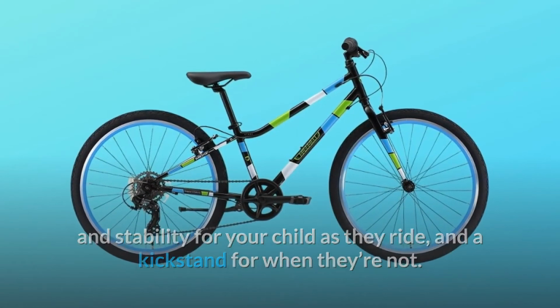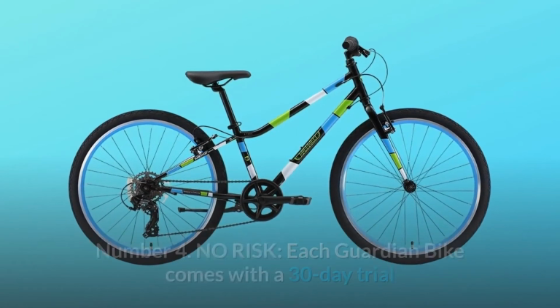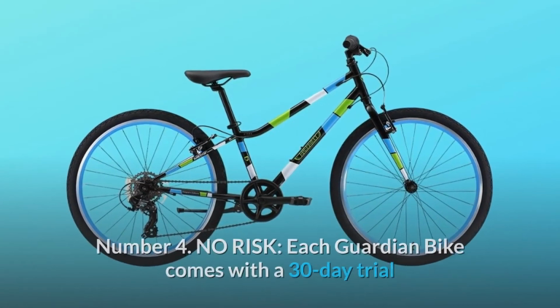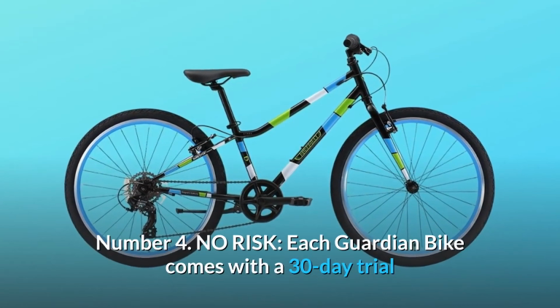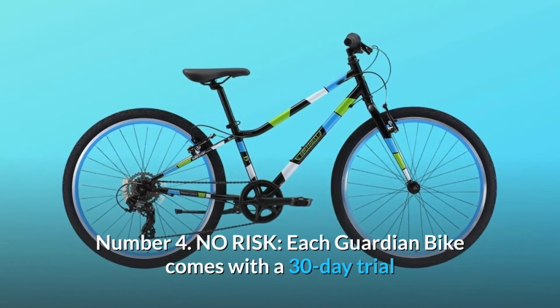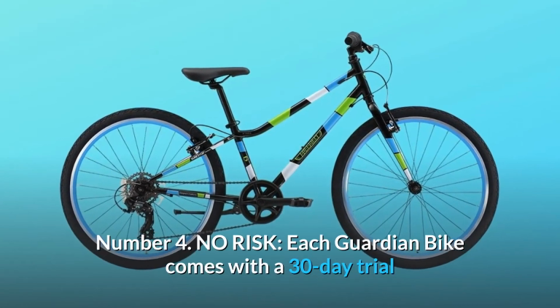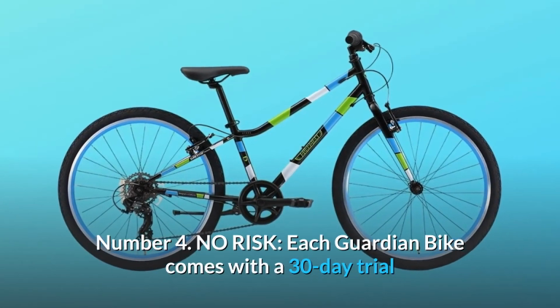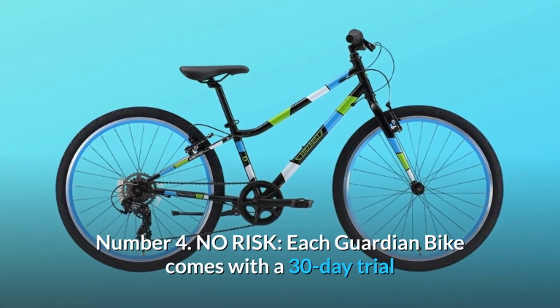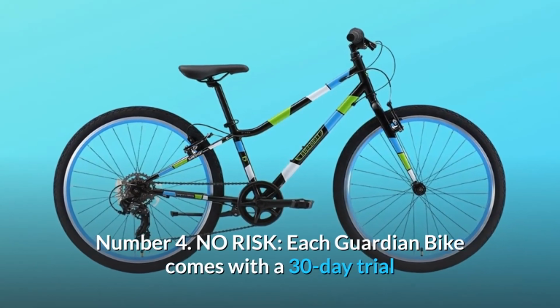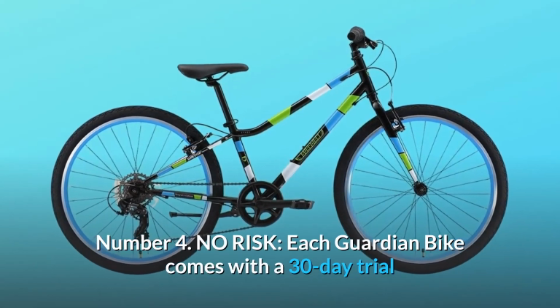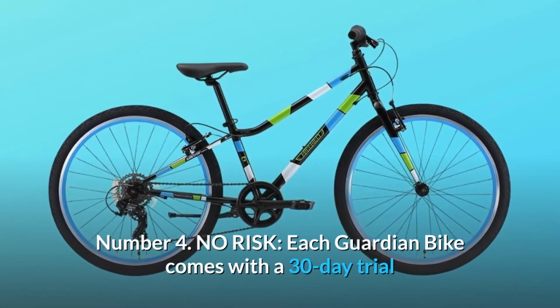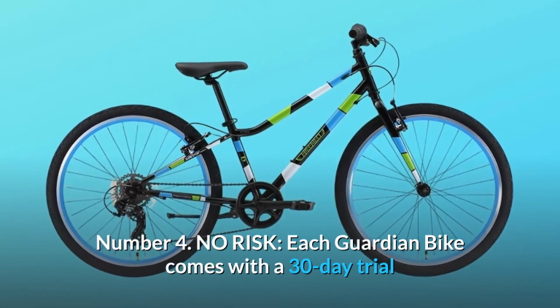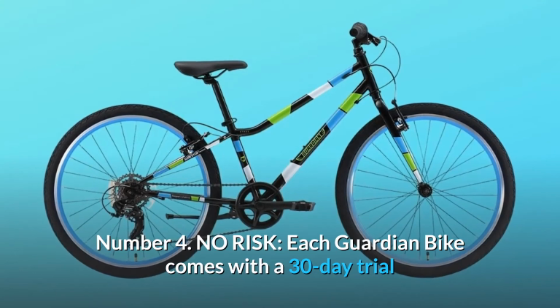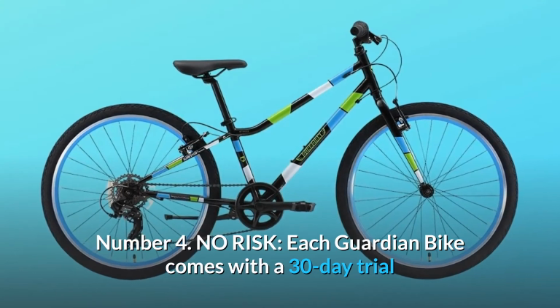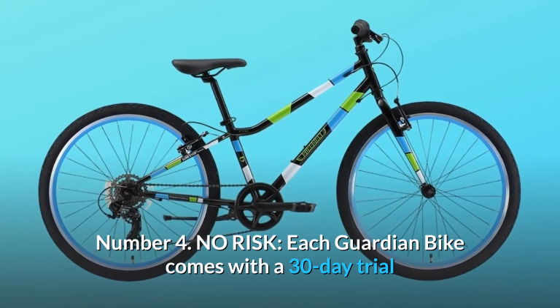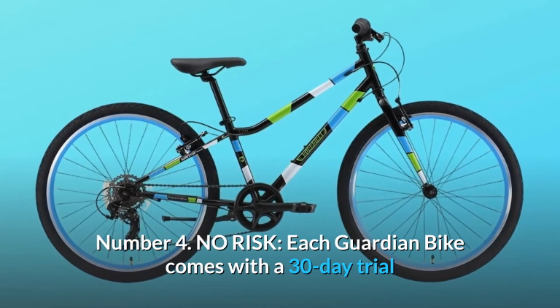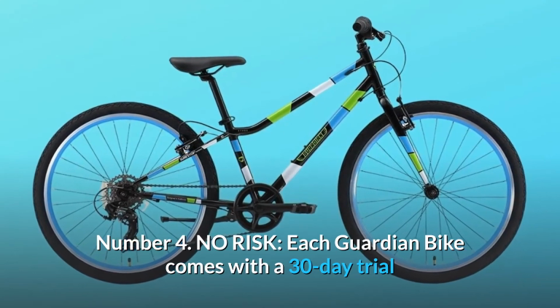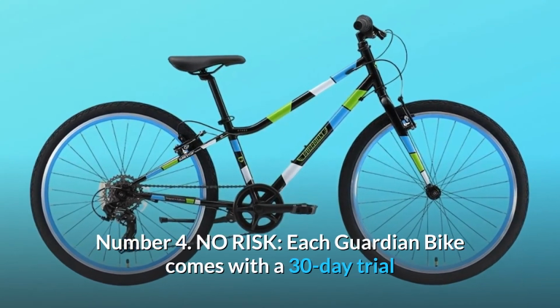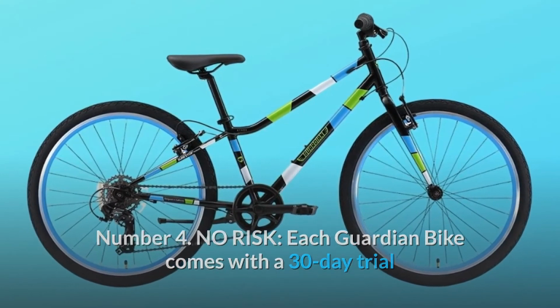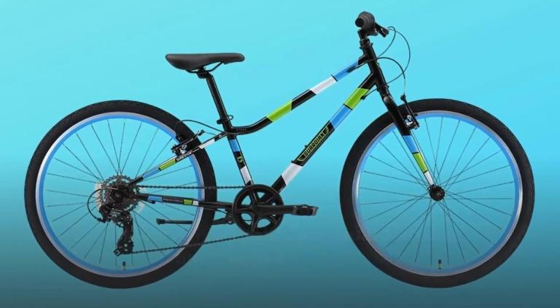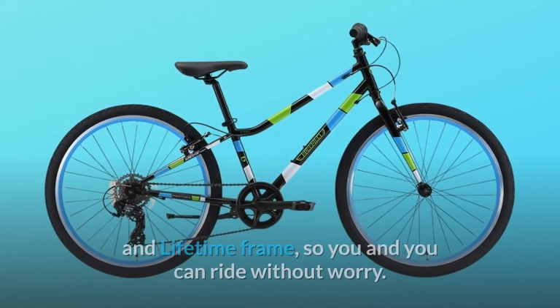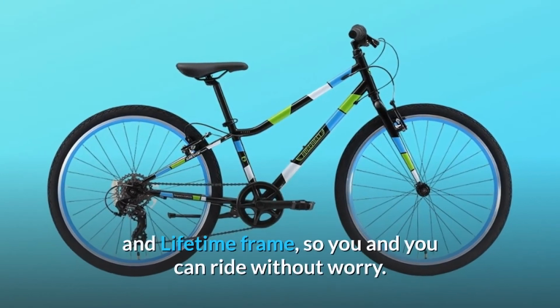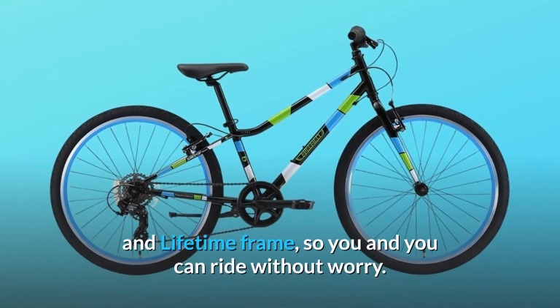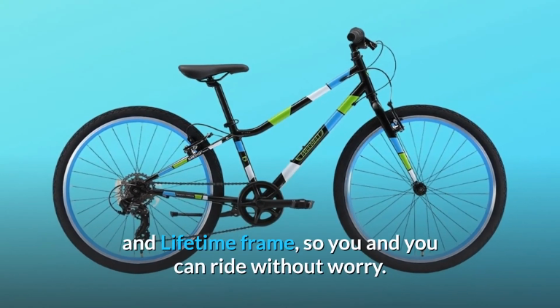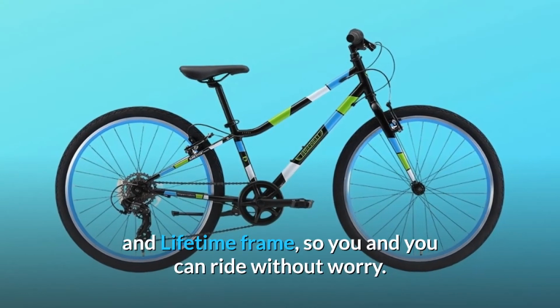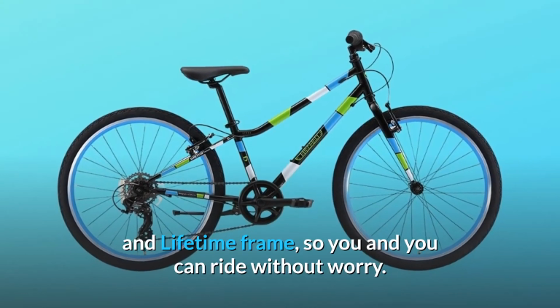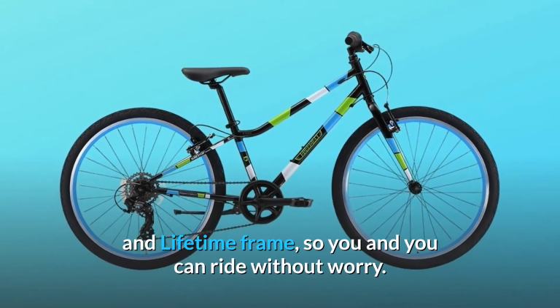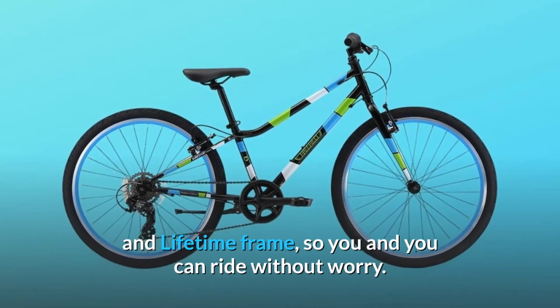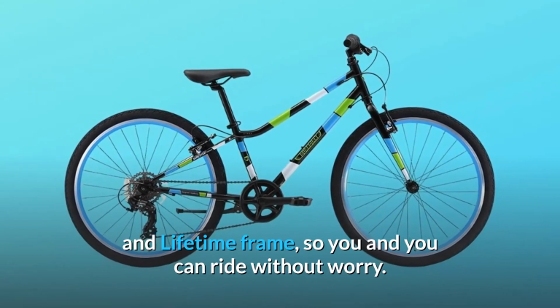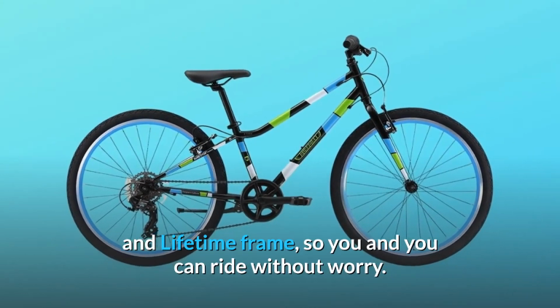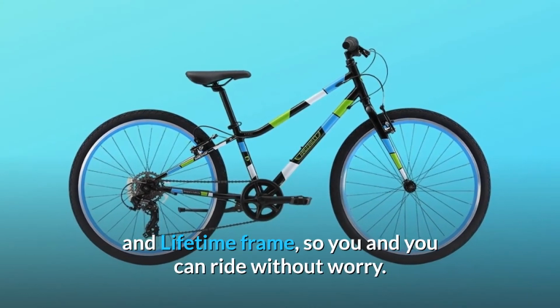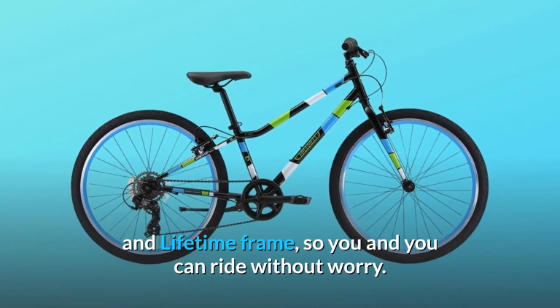Number 4: No risk. Each Guardian bike comes with a 30-day trial and lifetime frame, so you can ride without worry.